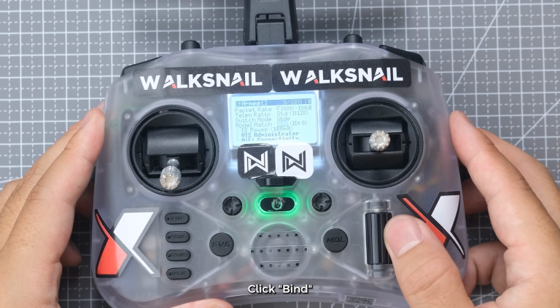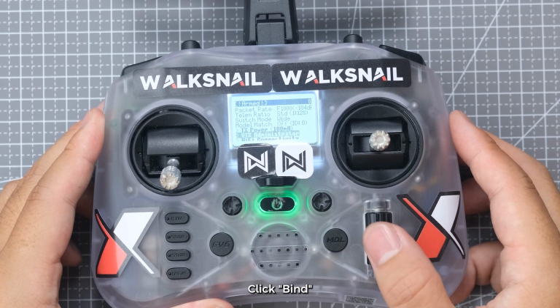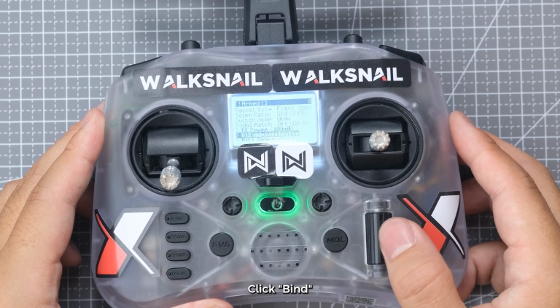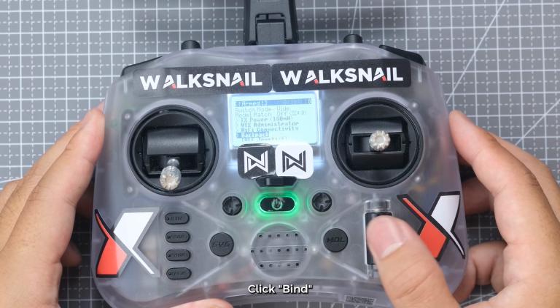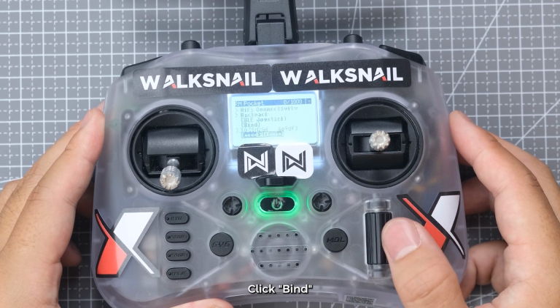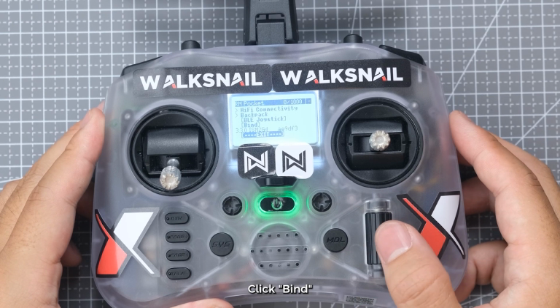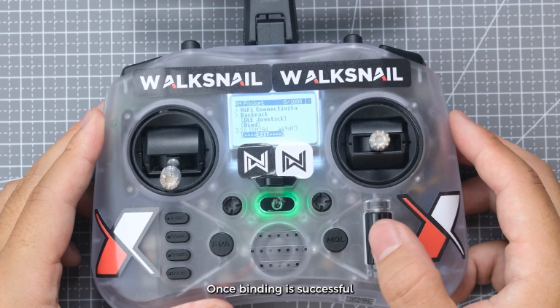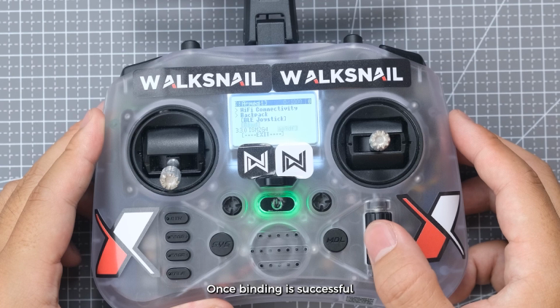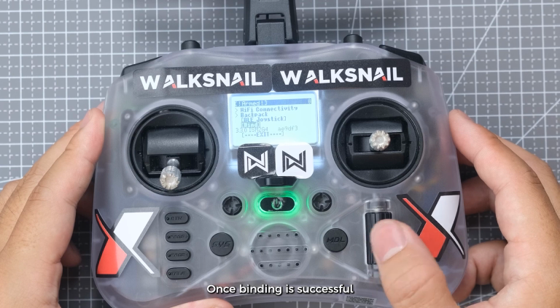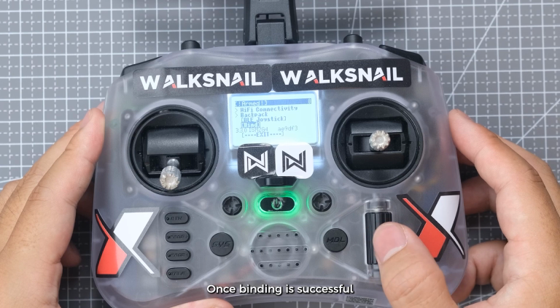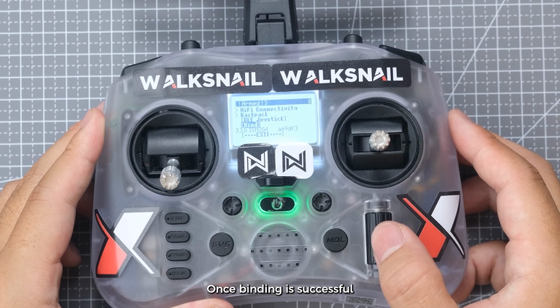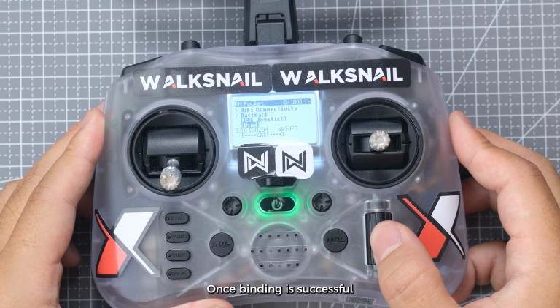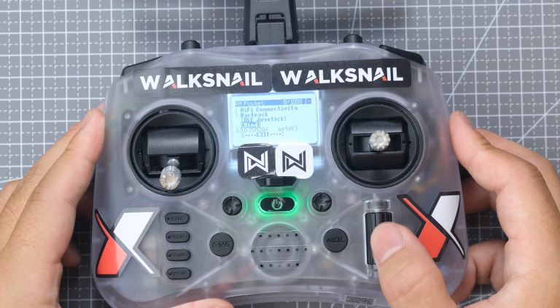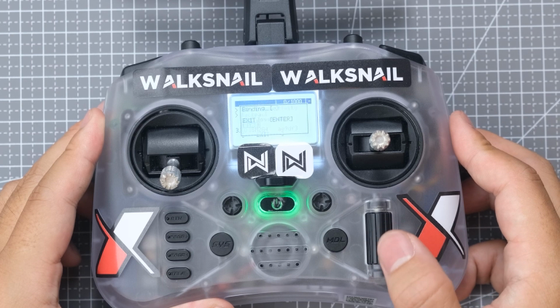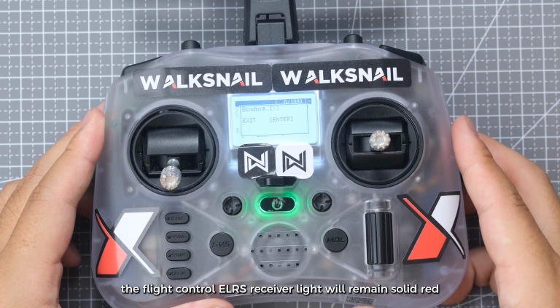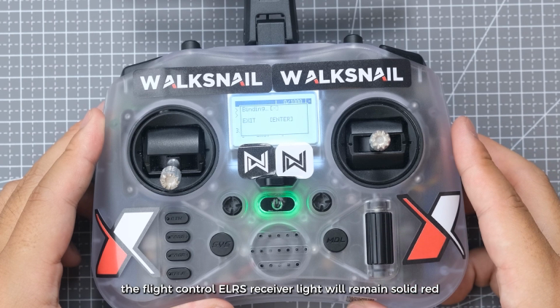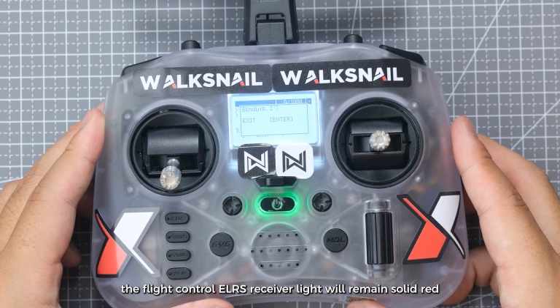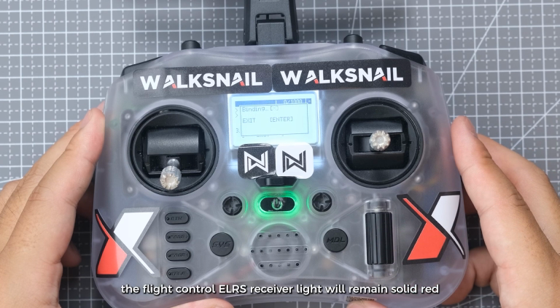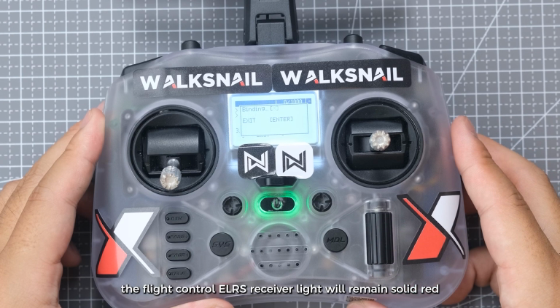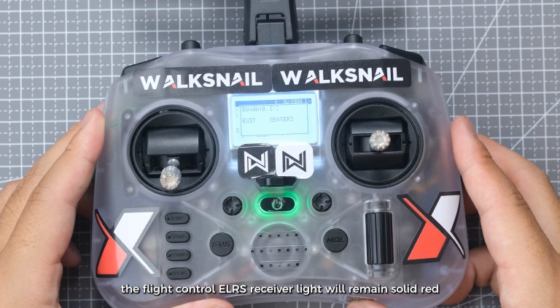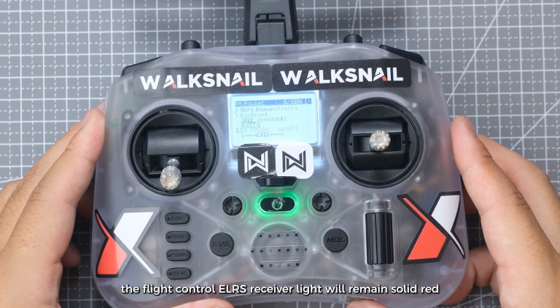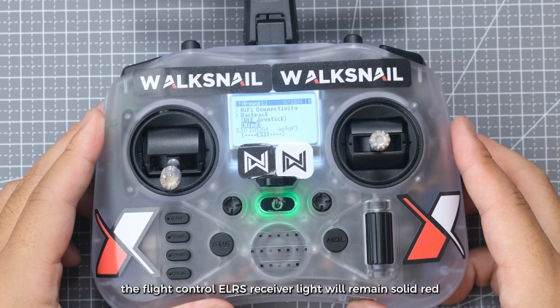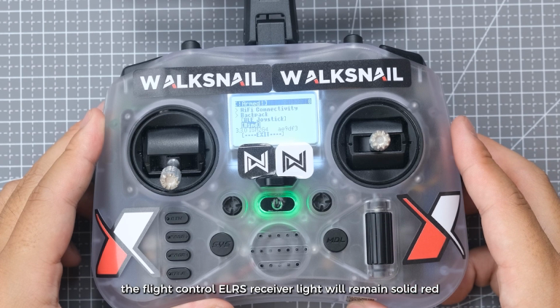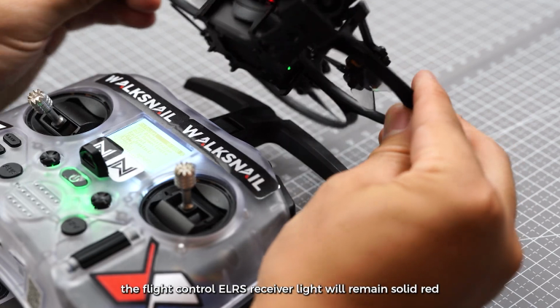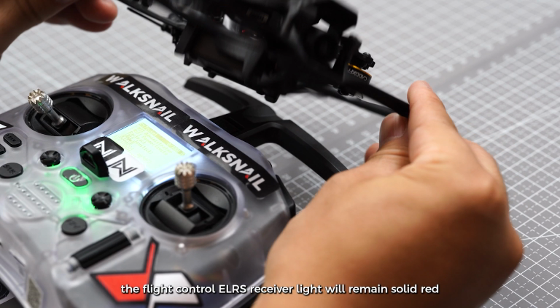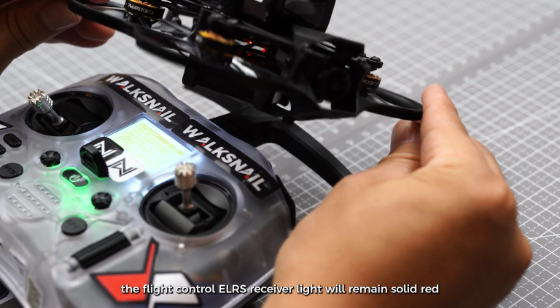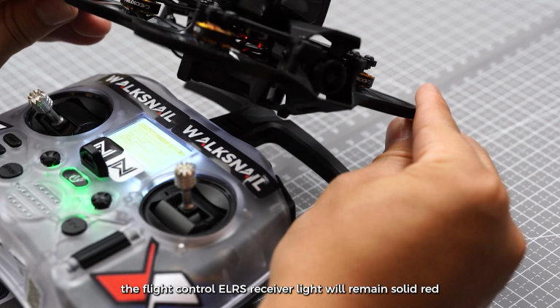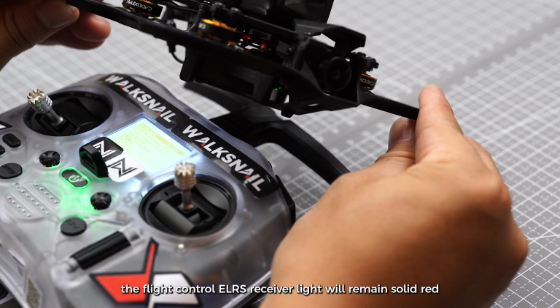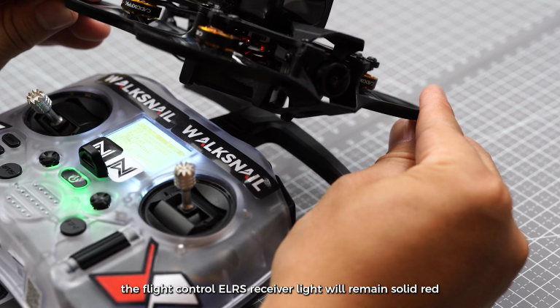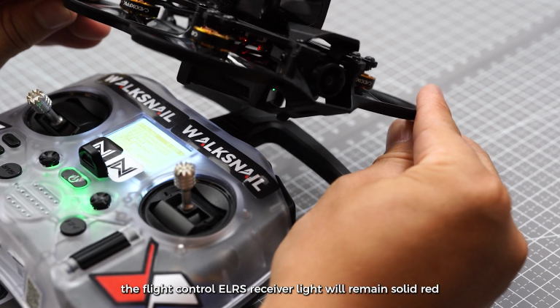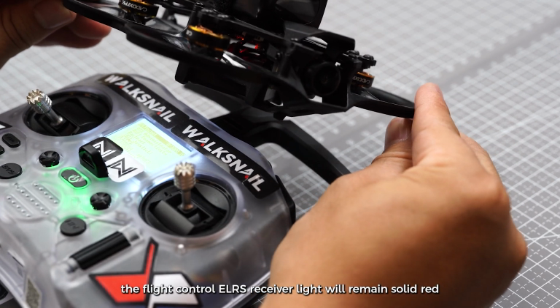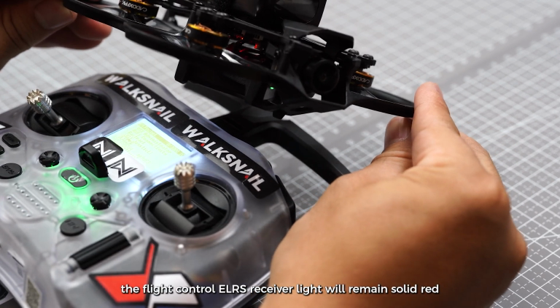Click Bind. Once binding is successful, the flight control ELRS receiver light will remain solid red.